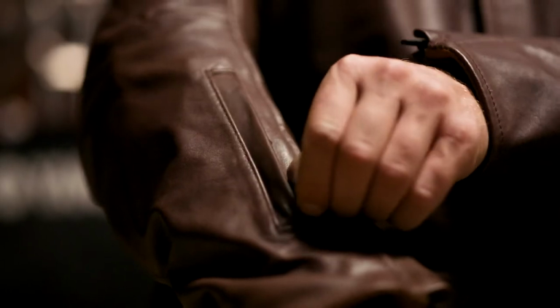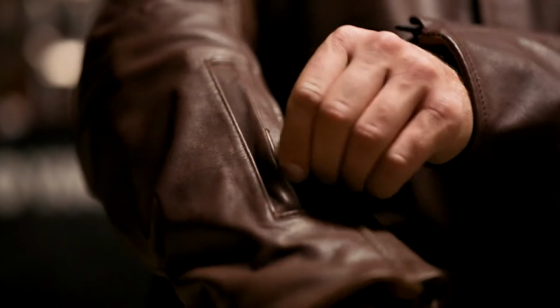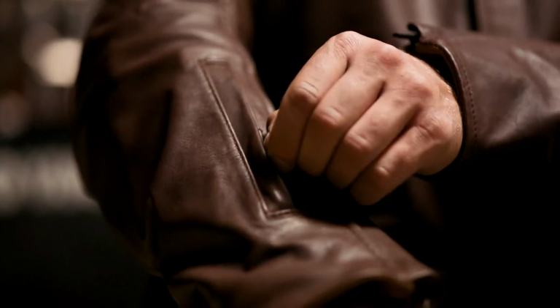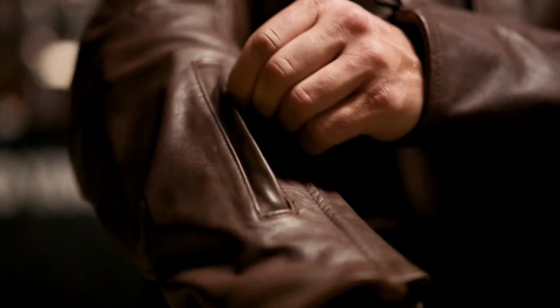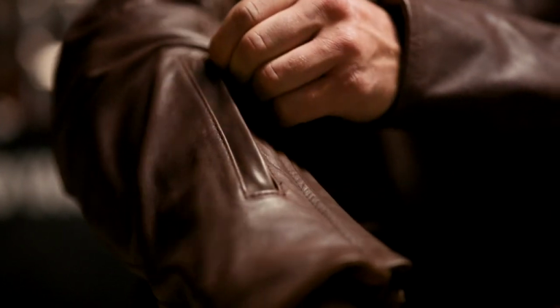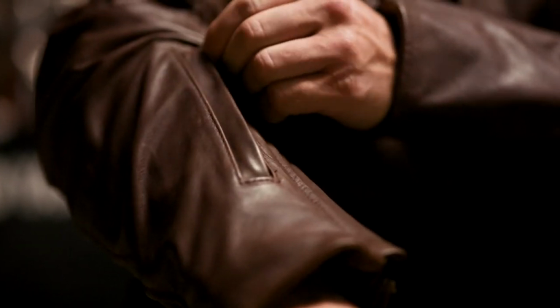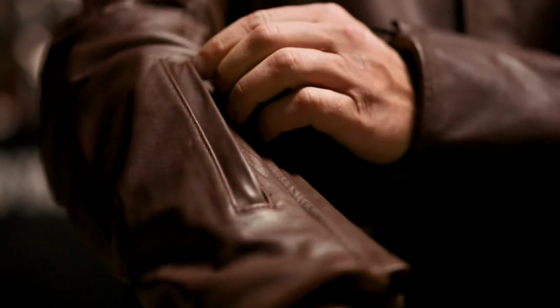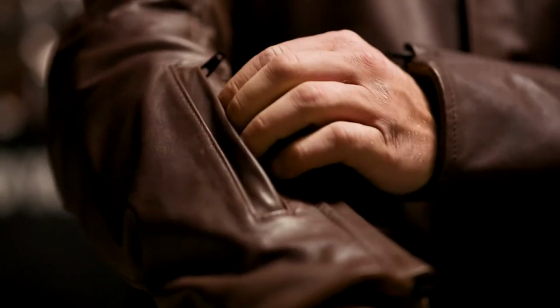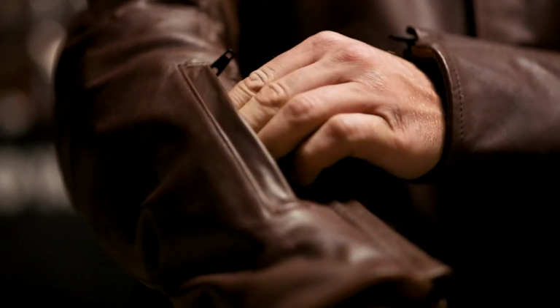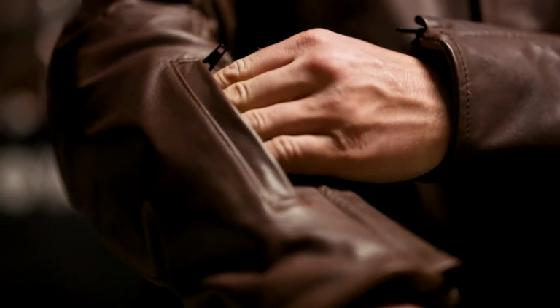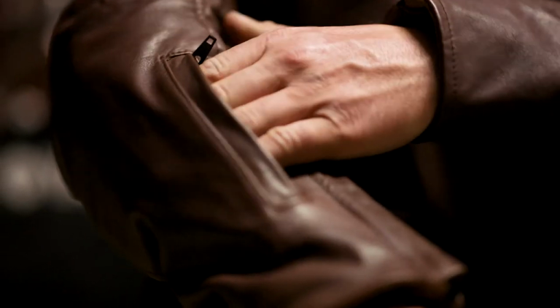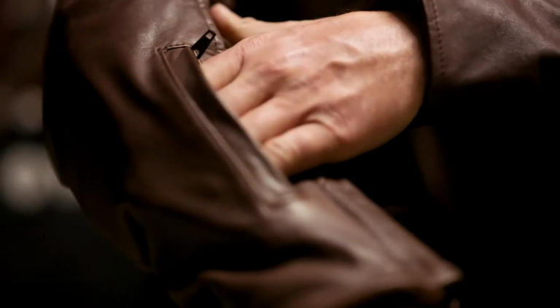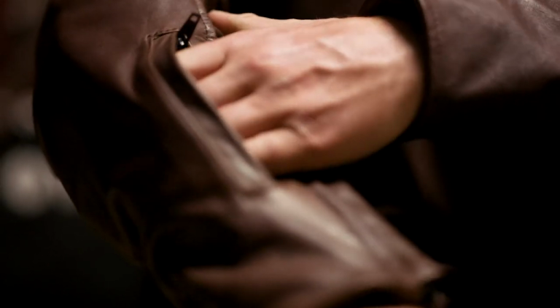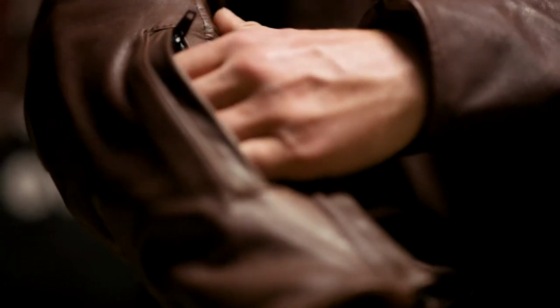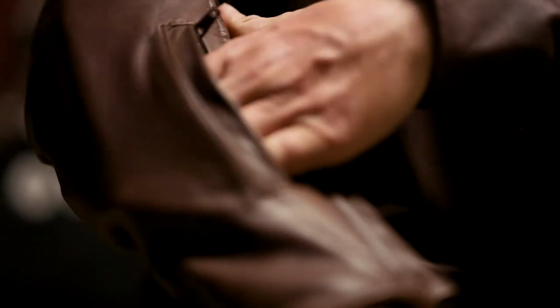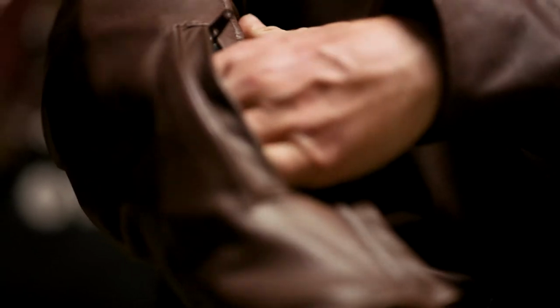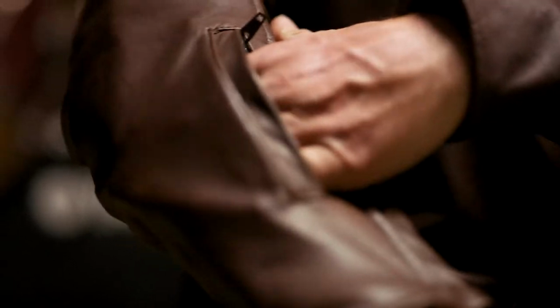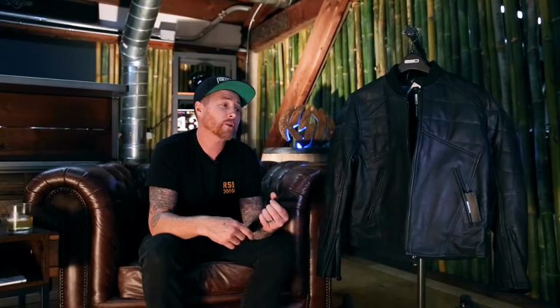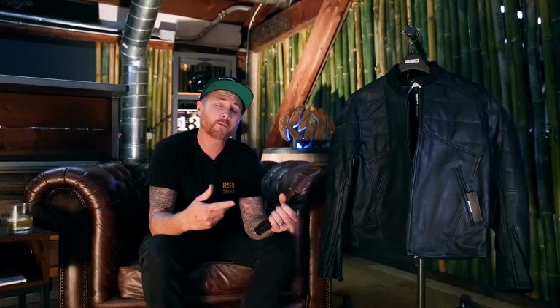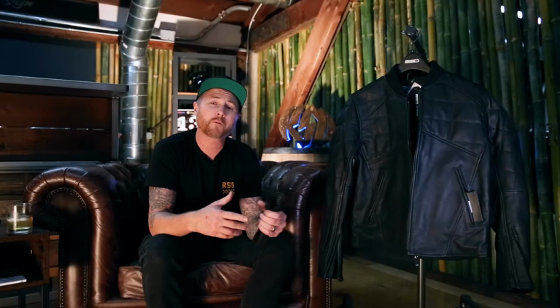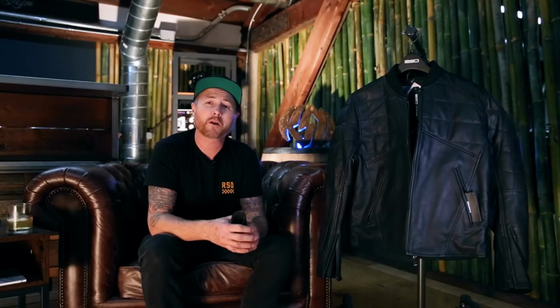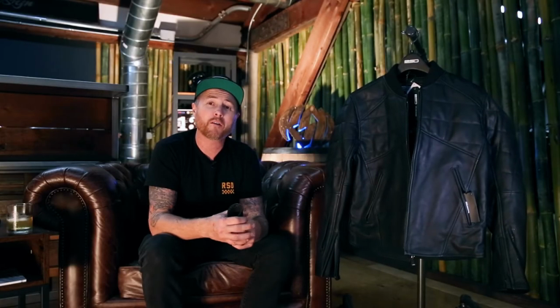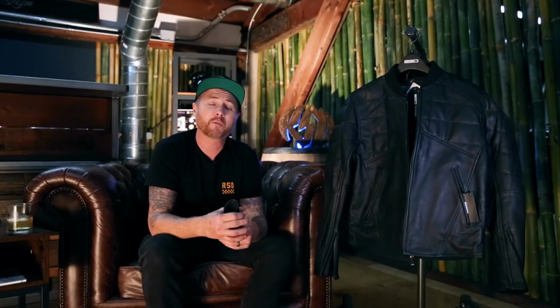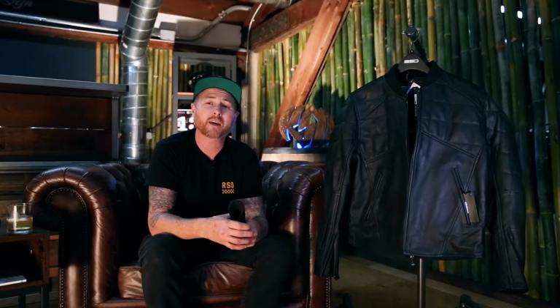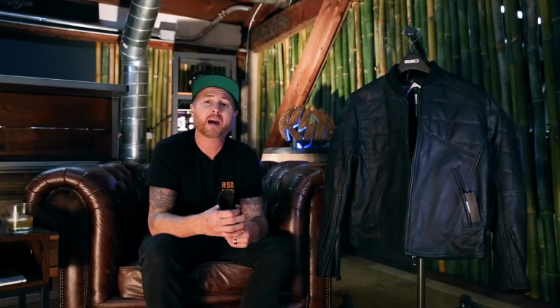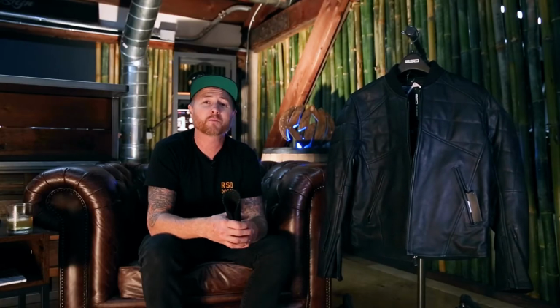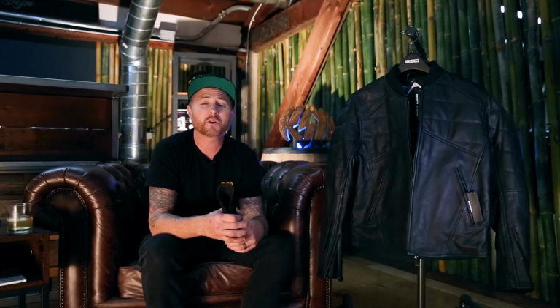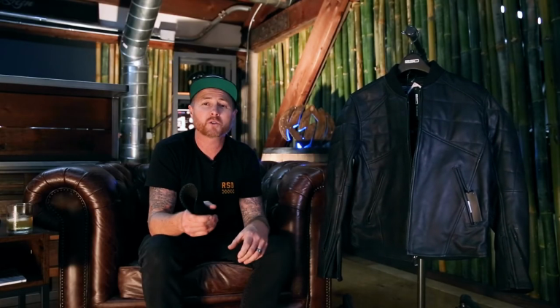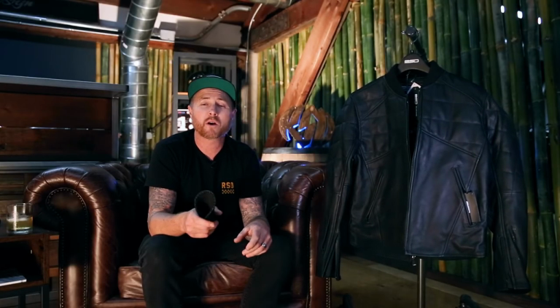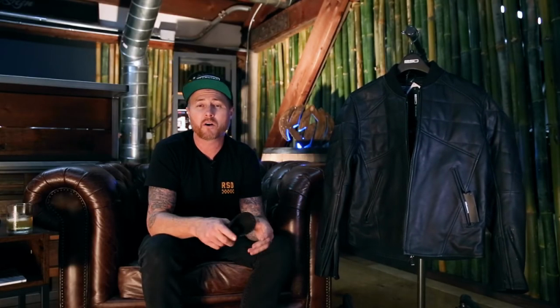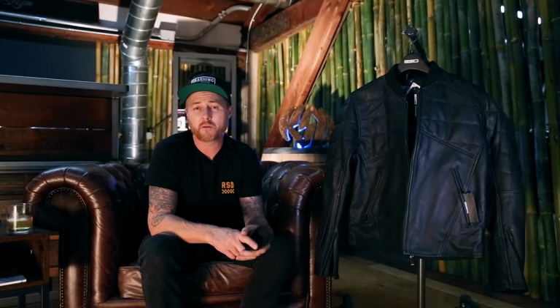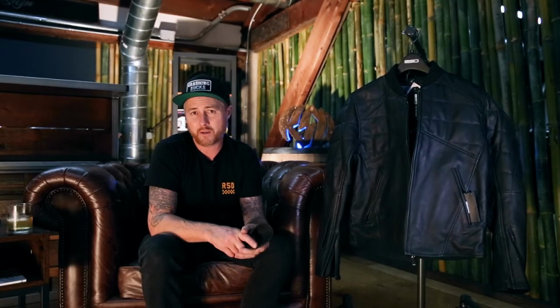Highly detailed, highly functional, beautiful leather. You're going to want to wear it off the bike as much as you wear it on the bike.